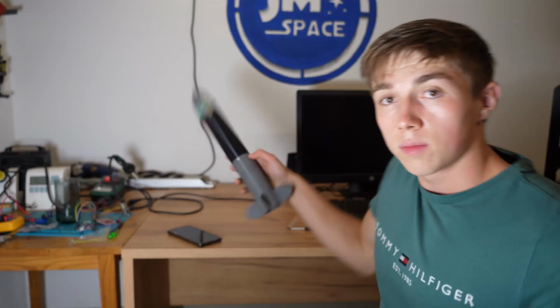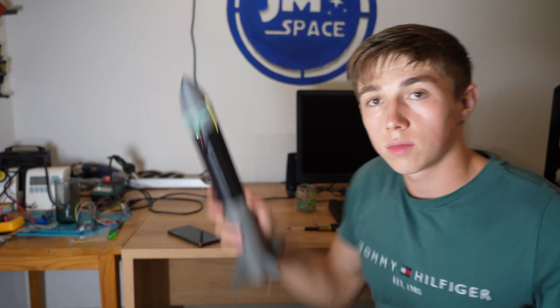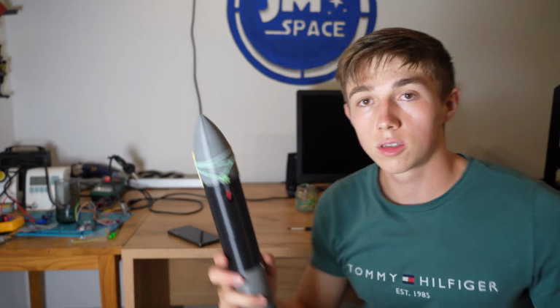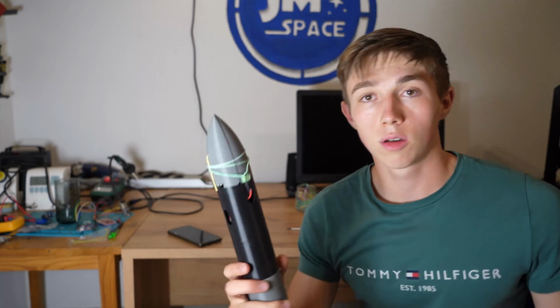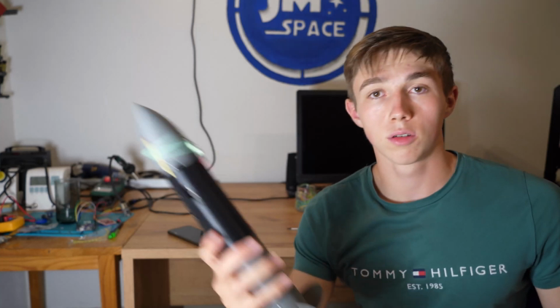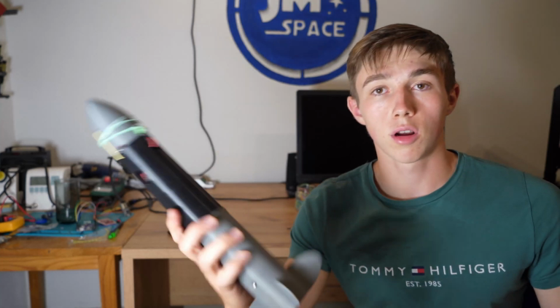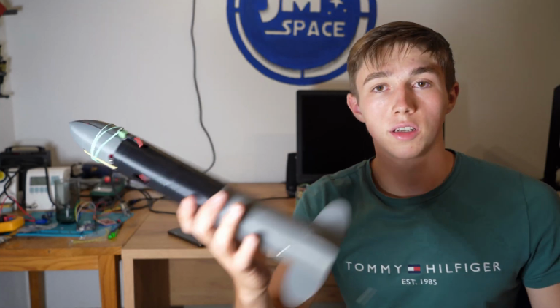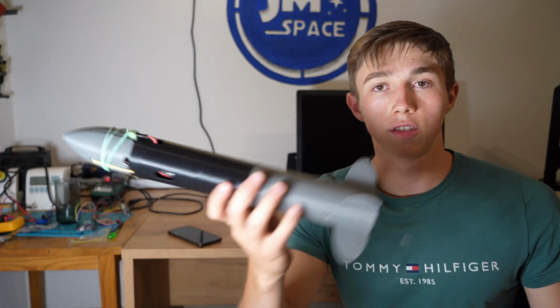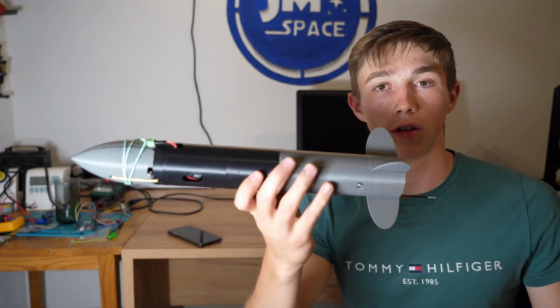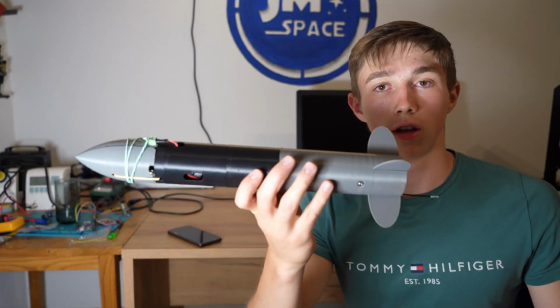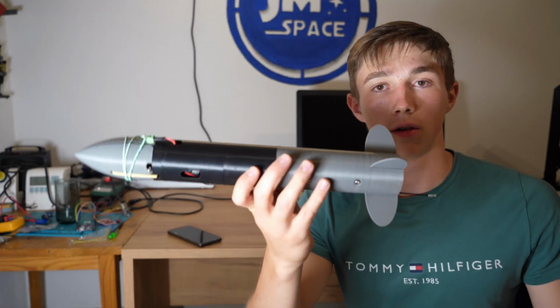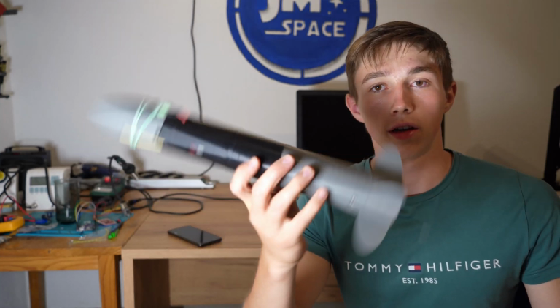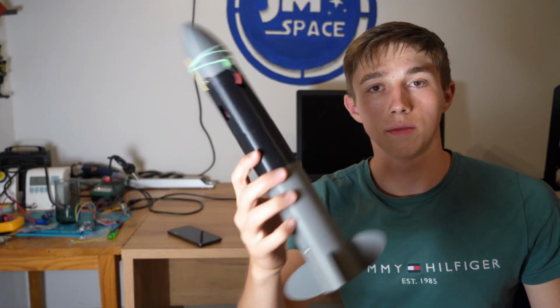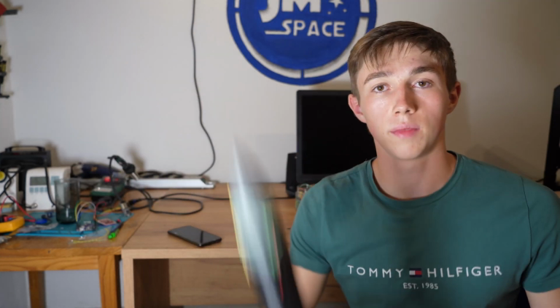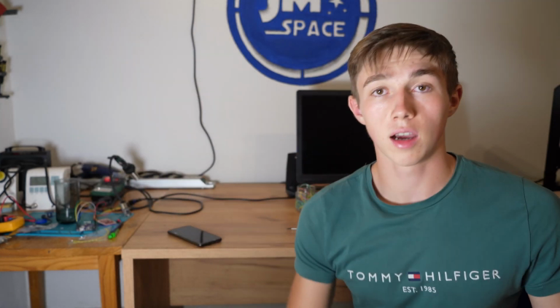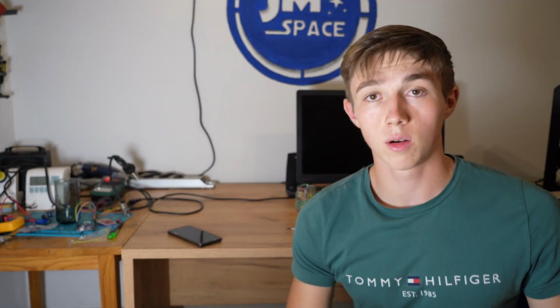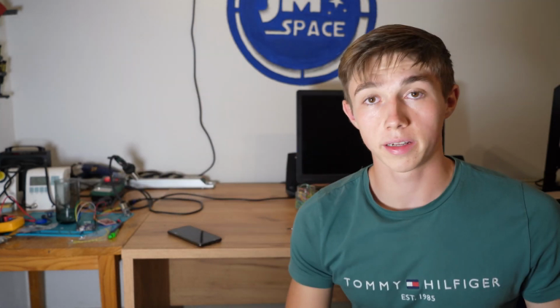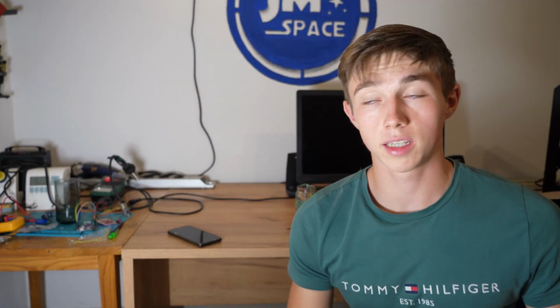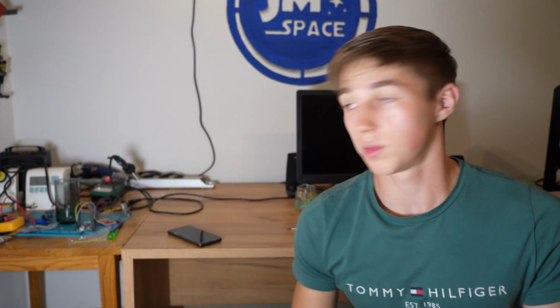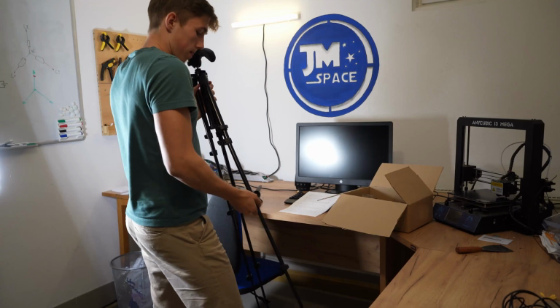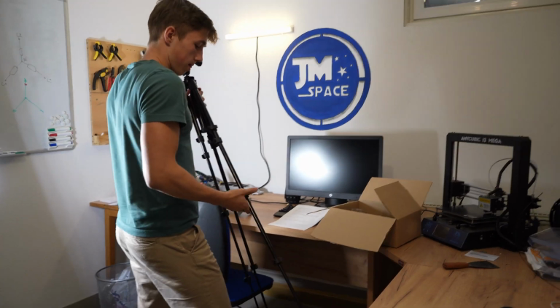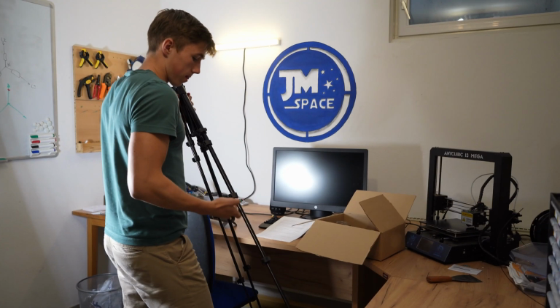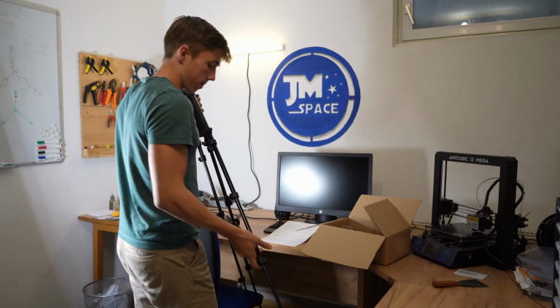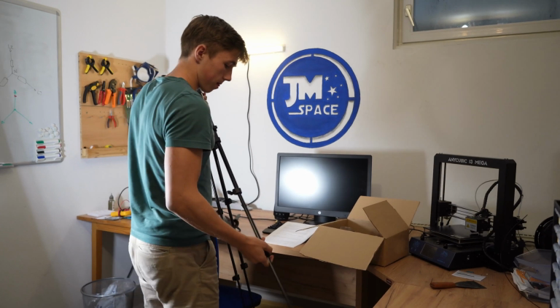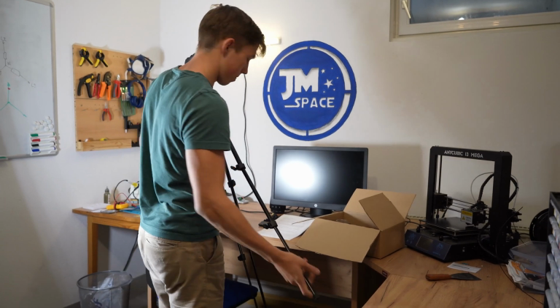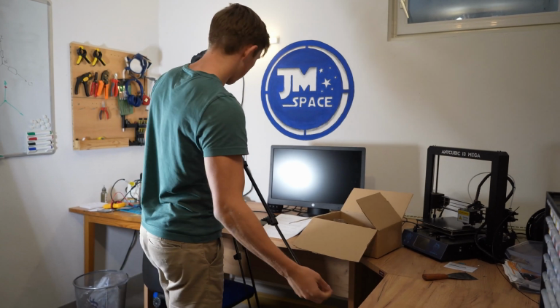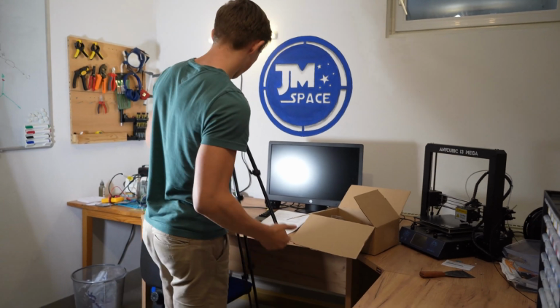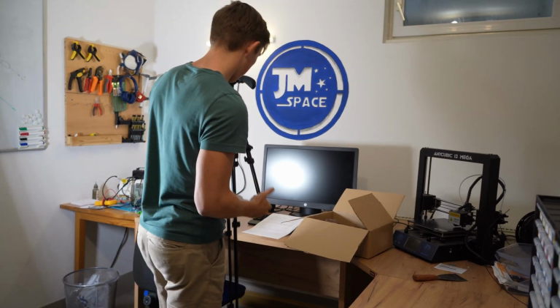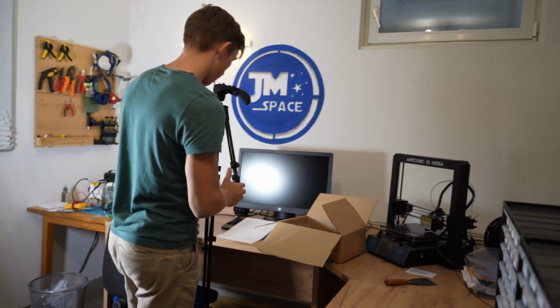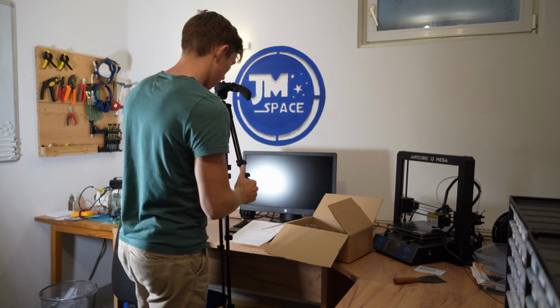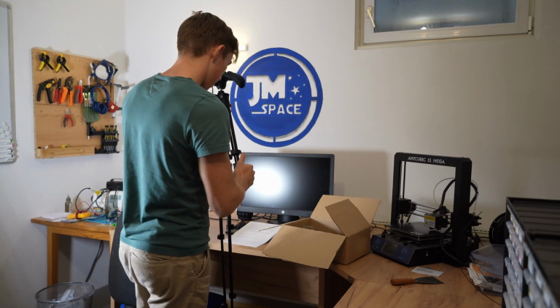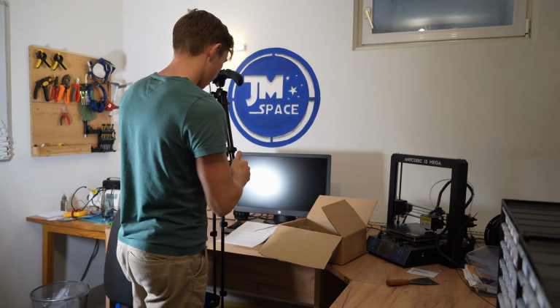So the rocket is fully loaded. Now it's time to pack the stuff and head to the launch site.